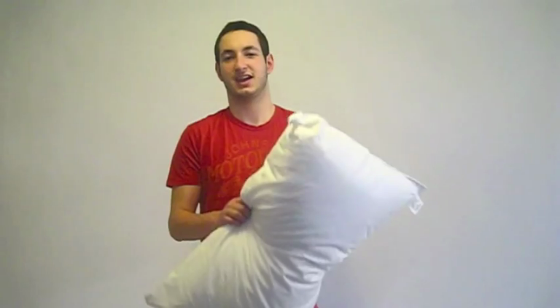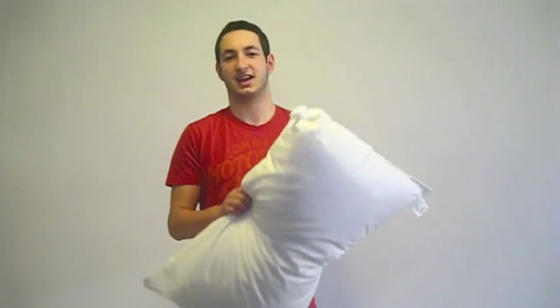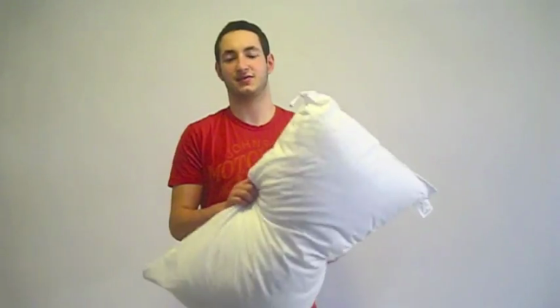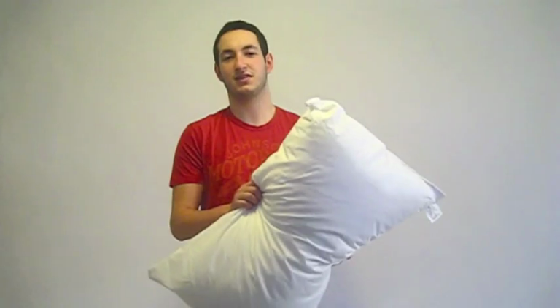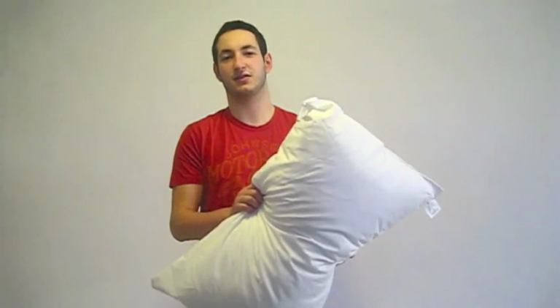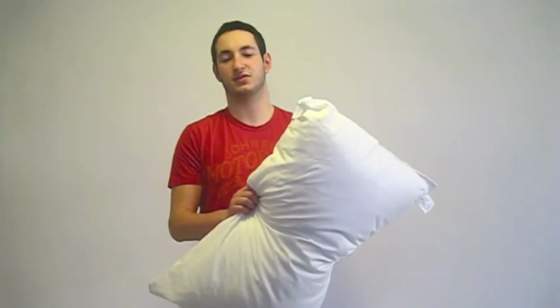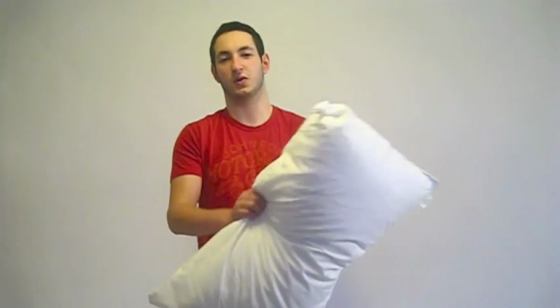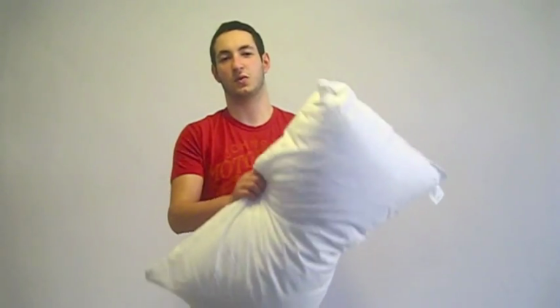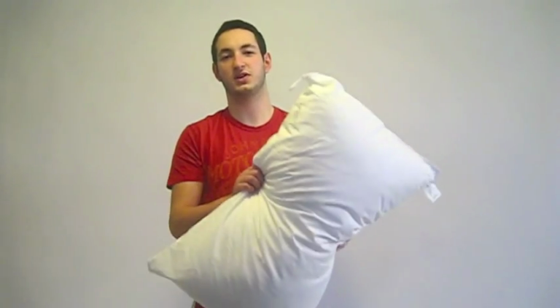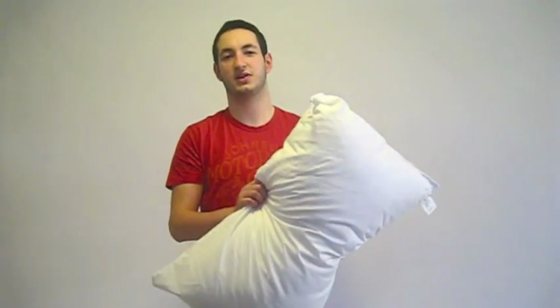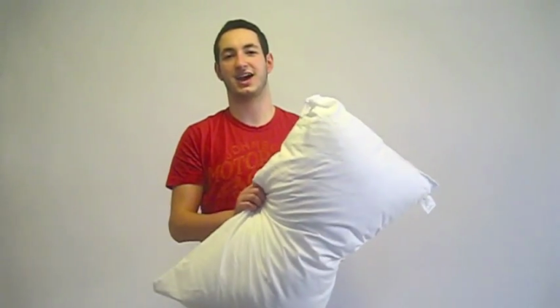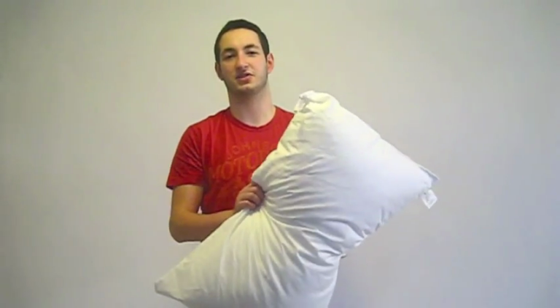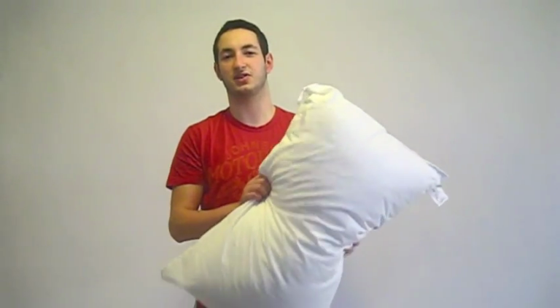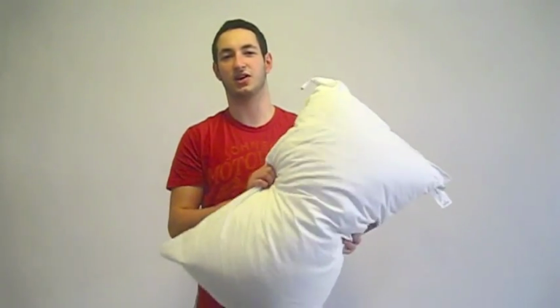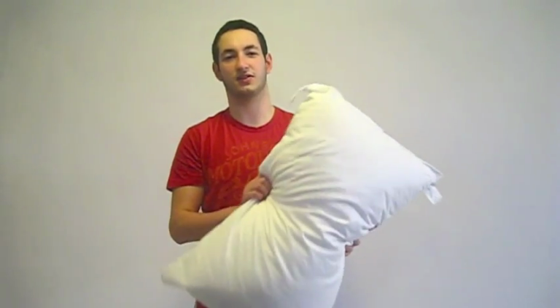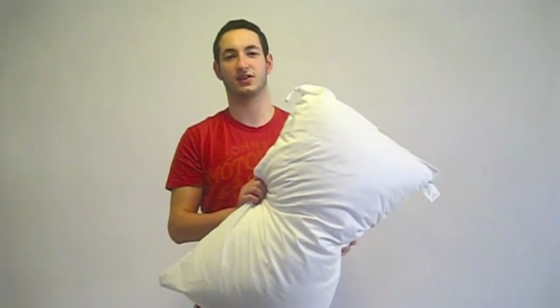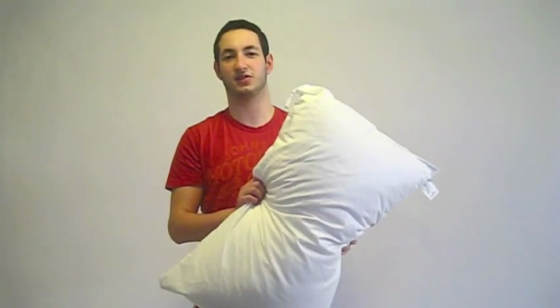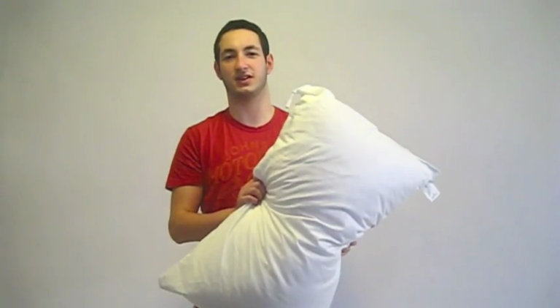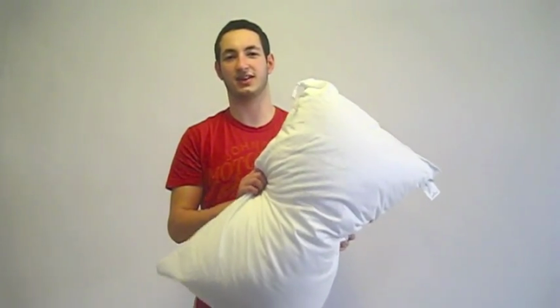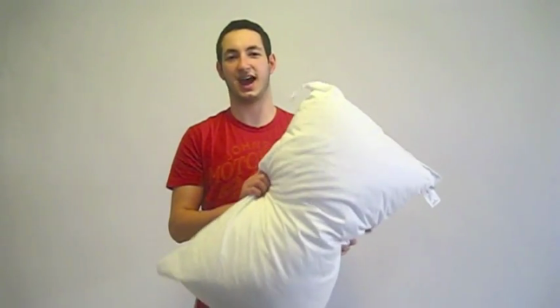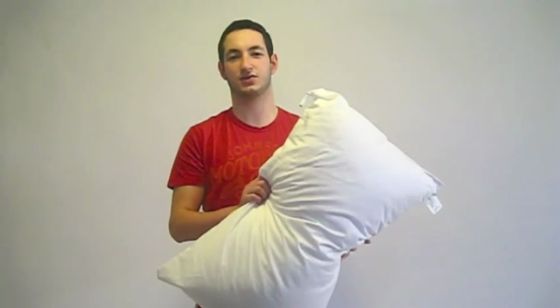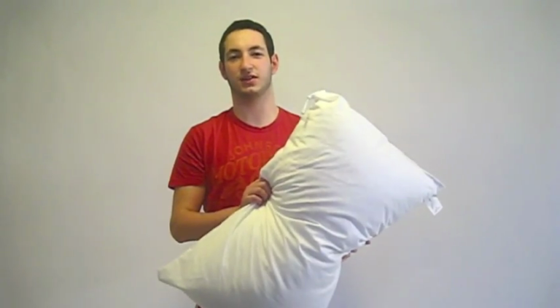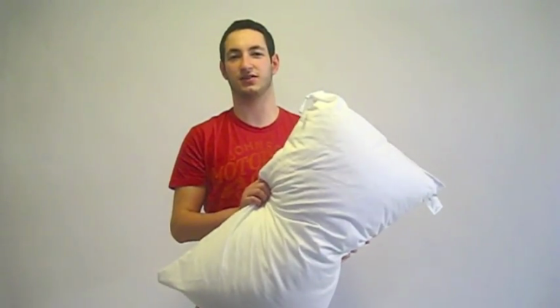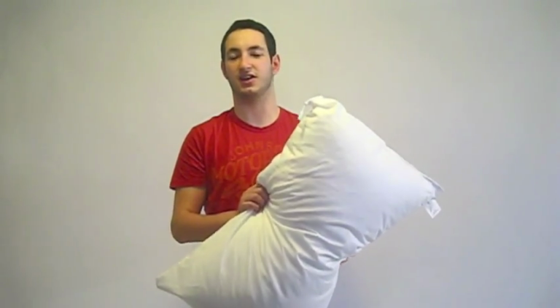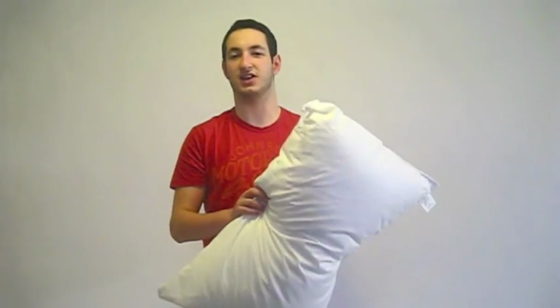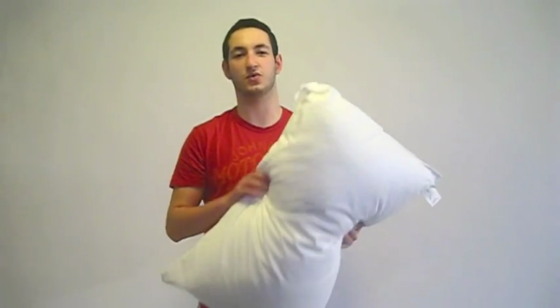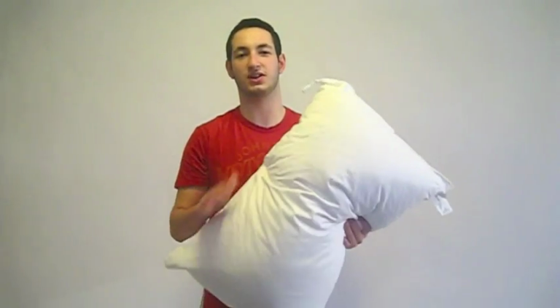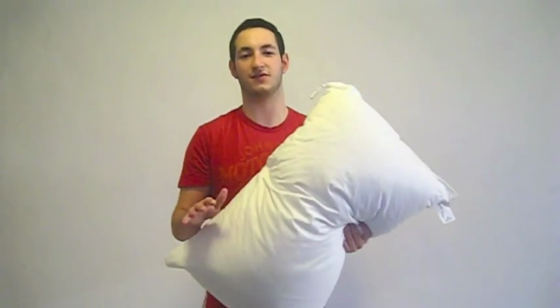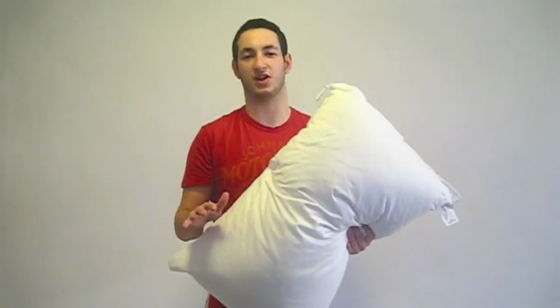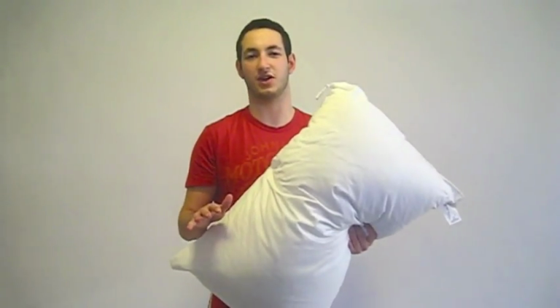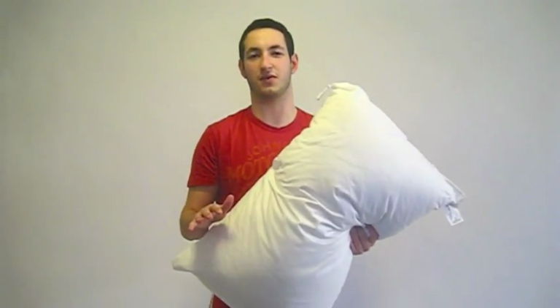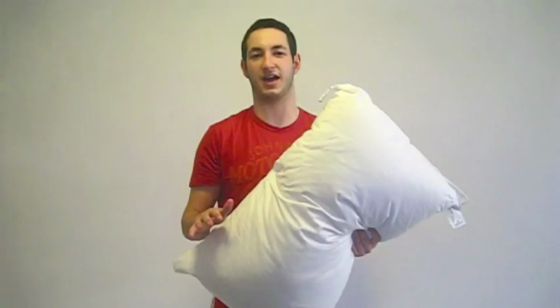It's very comfortable. When you put your head on it, you can't feel the speakers at all inside it and you wouldn't even know they were there.